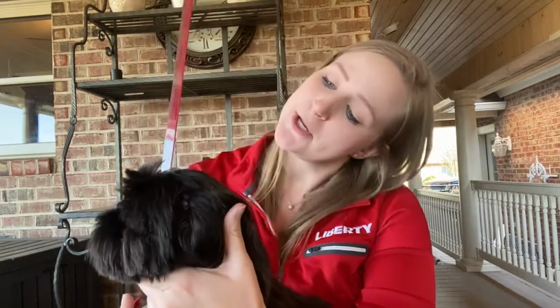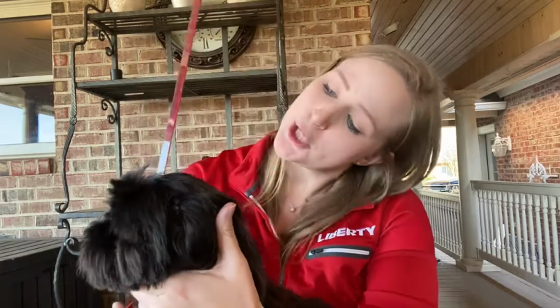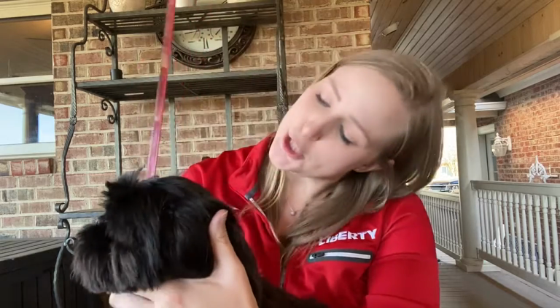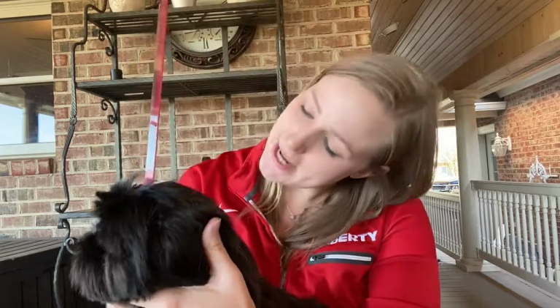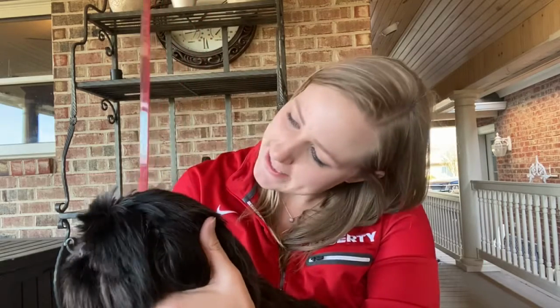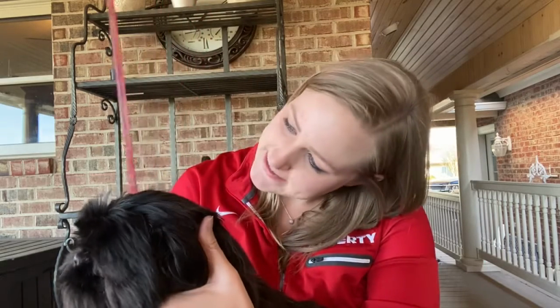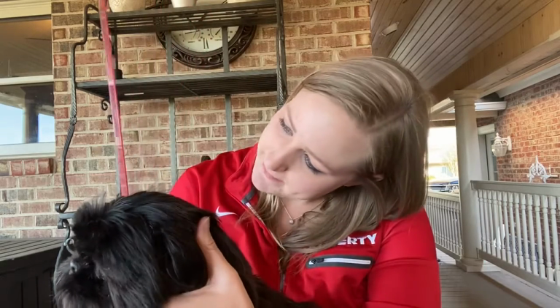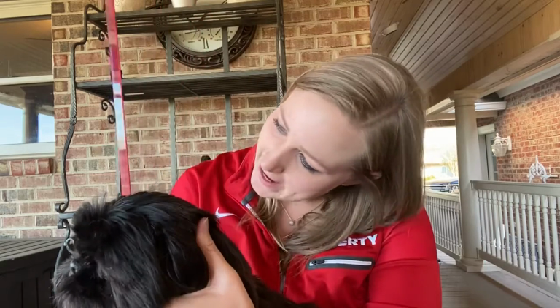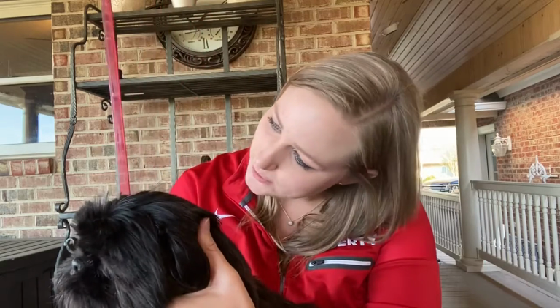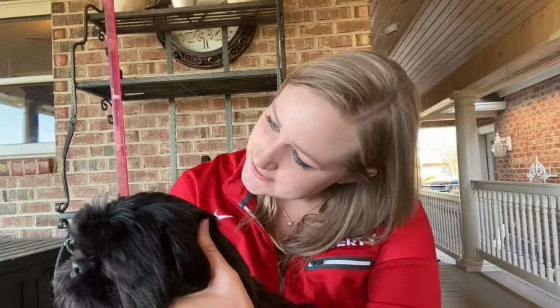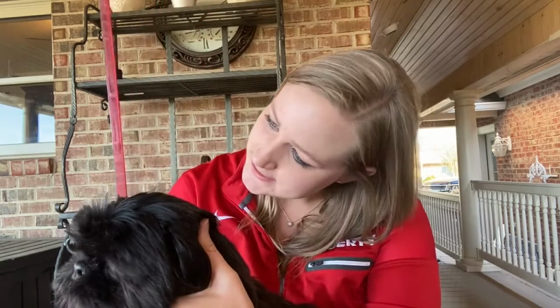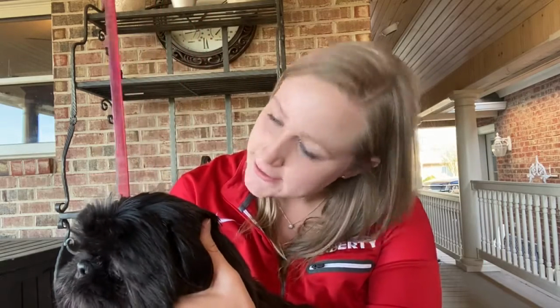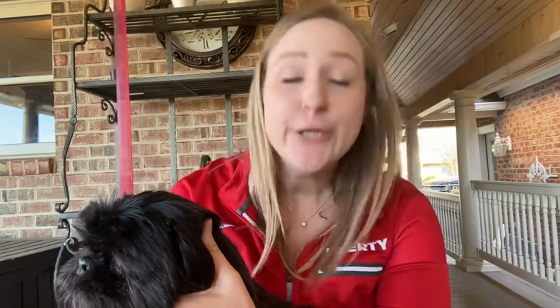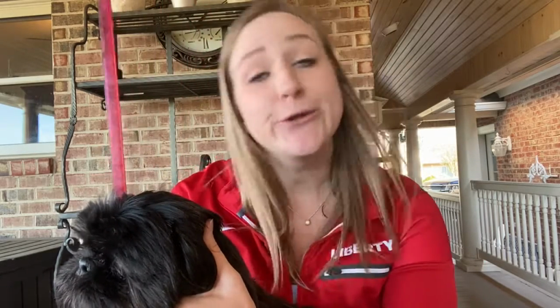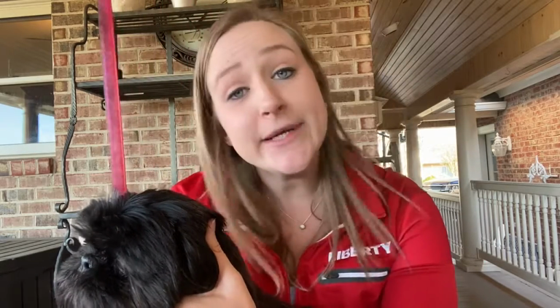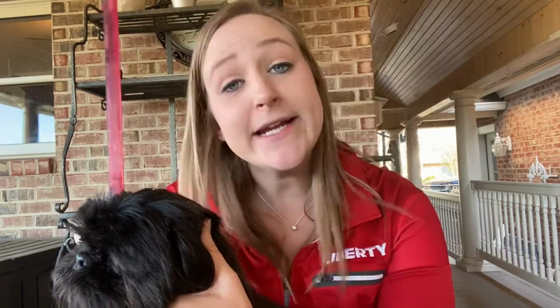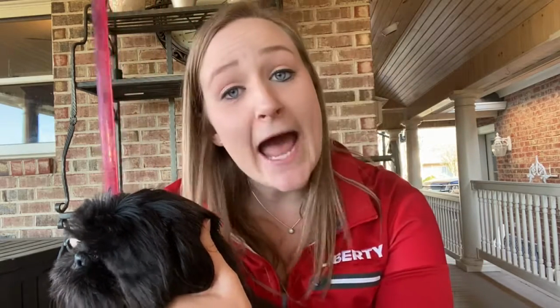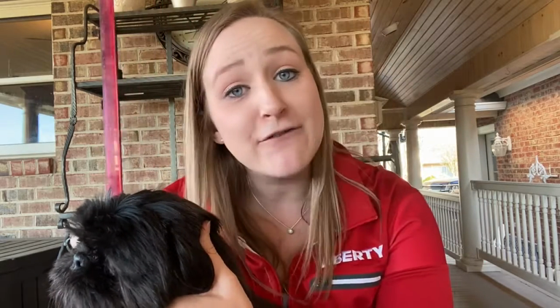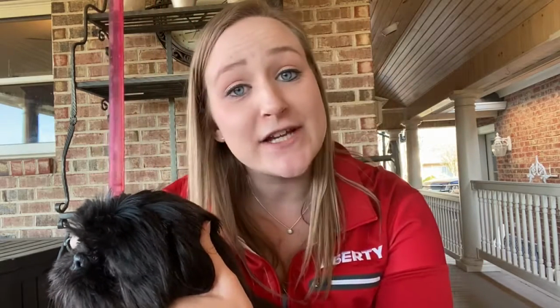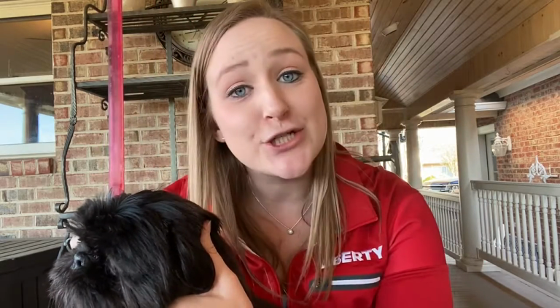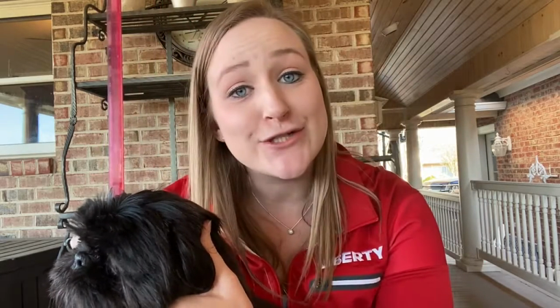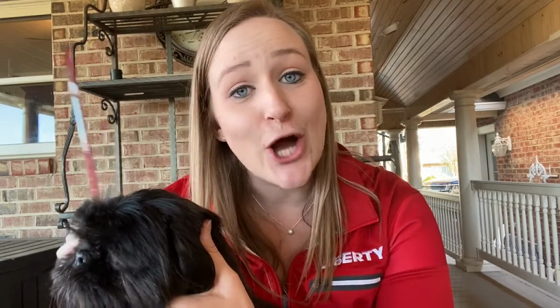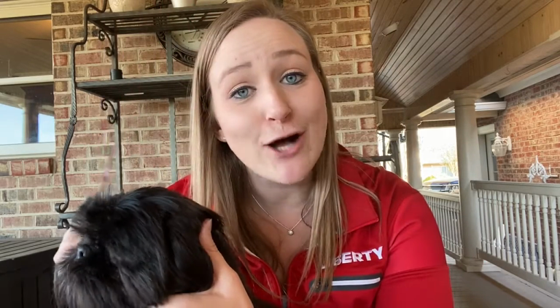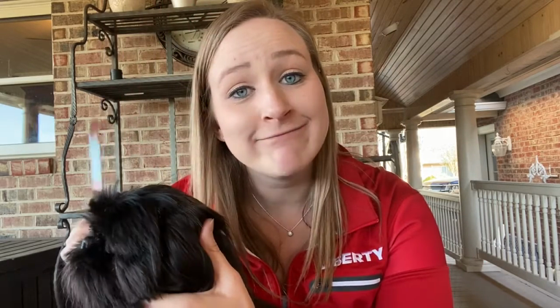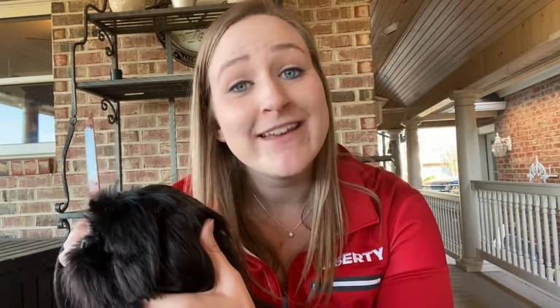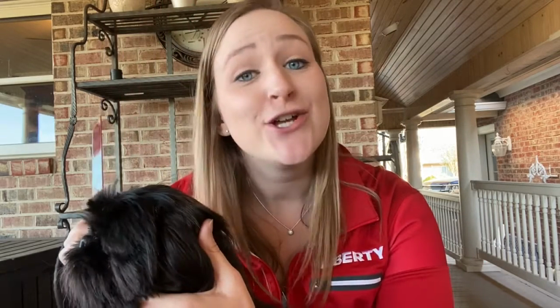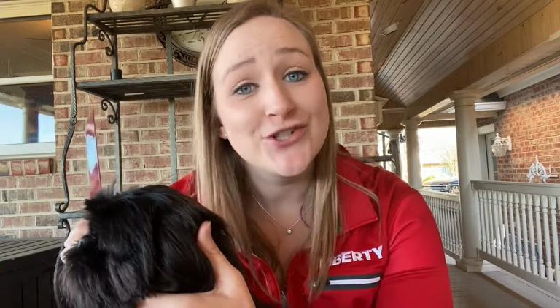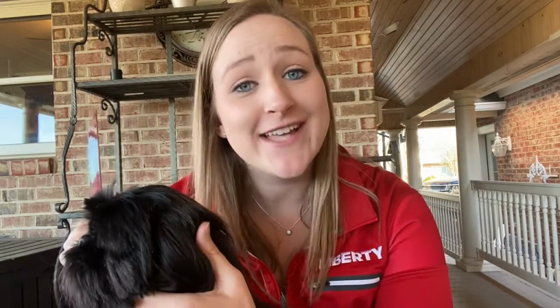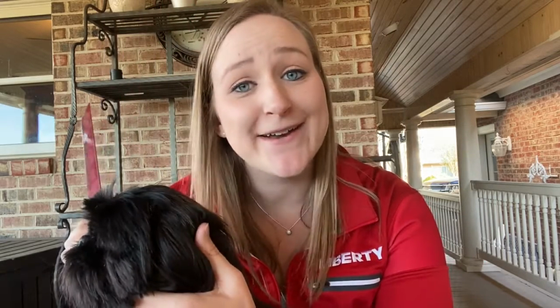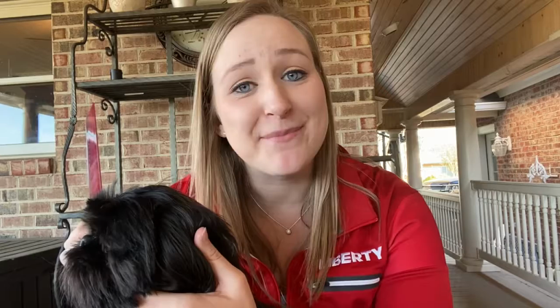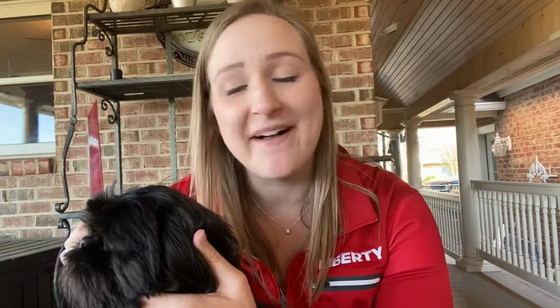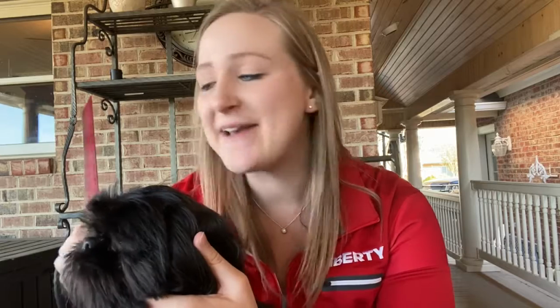Her head is about three and a half inches tall. She's got a small head.